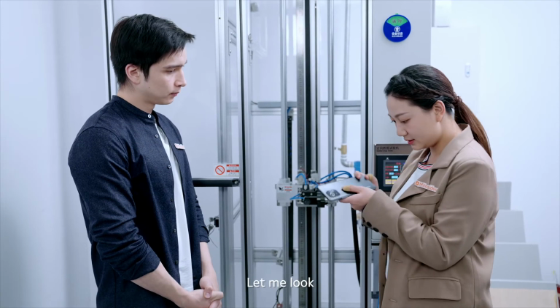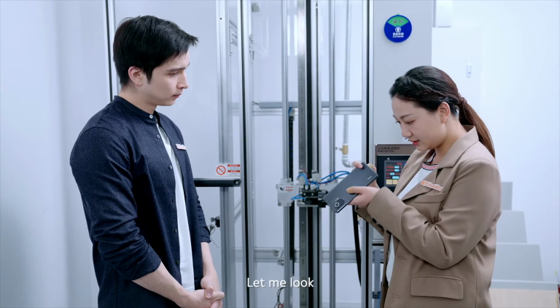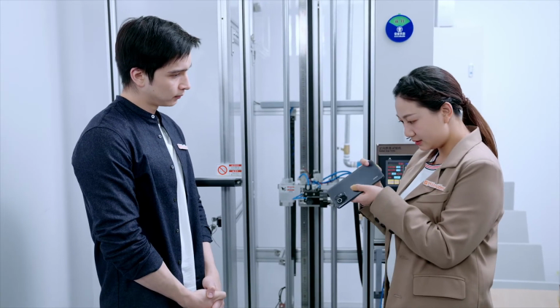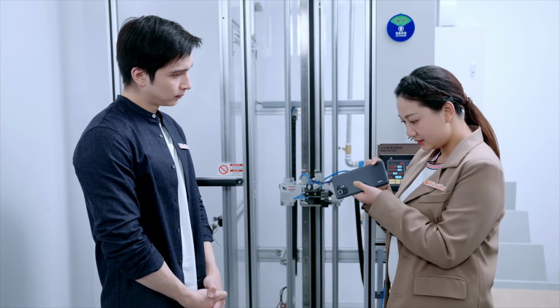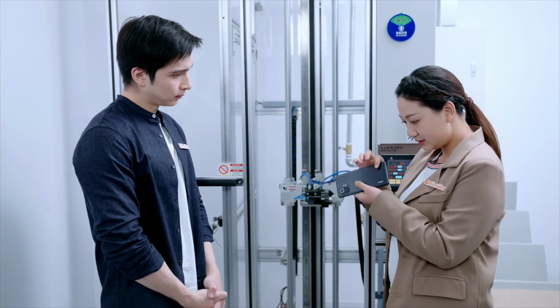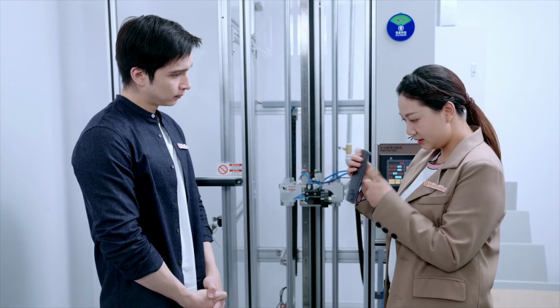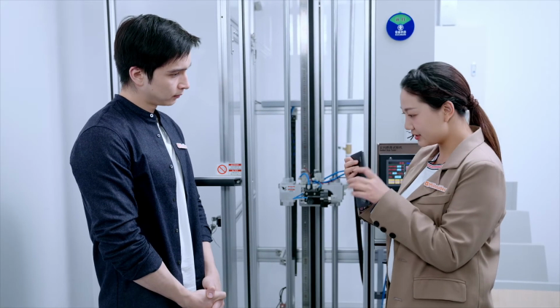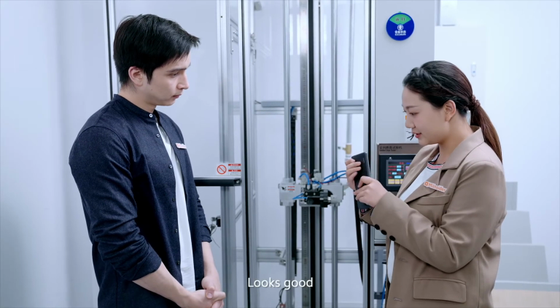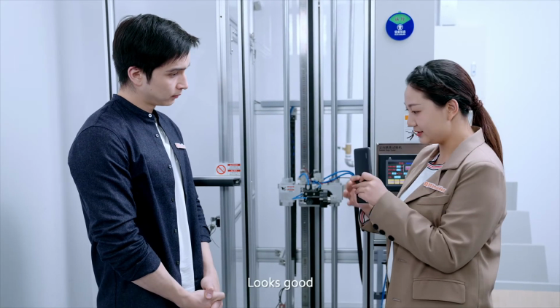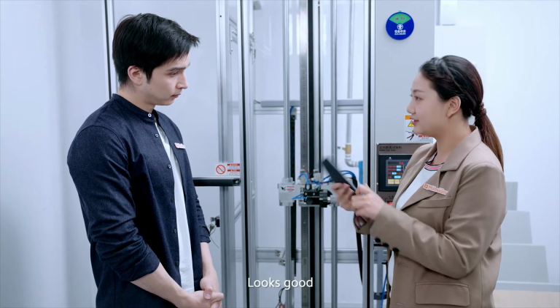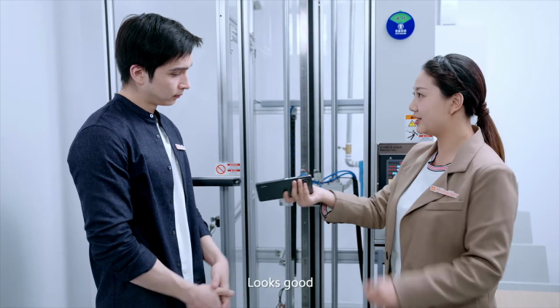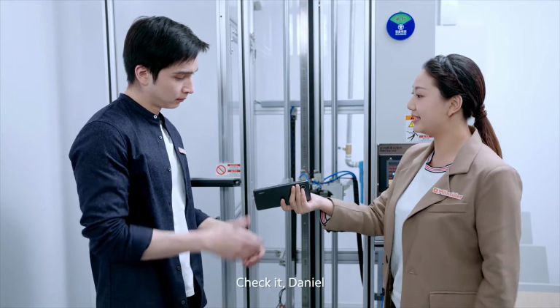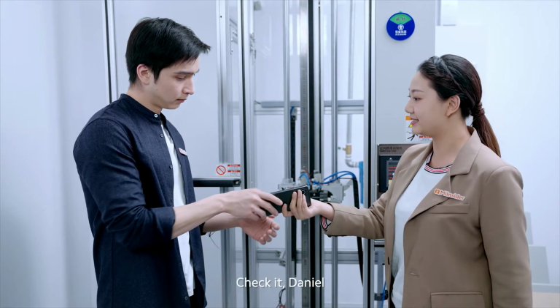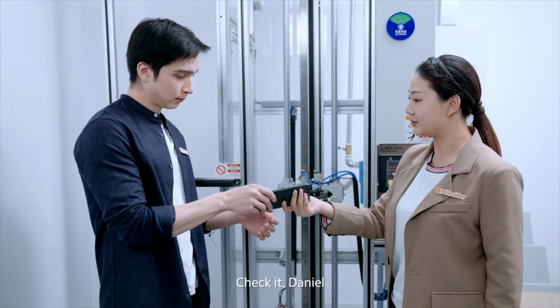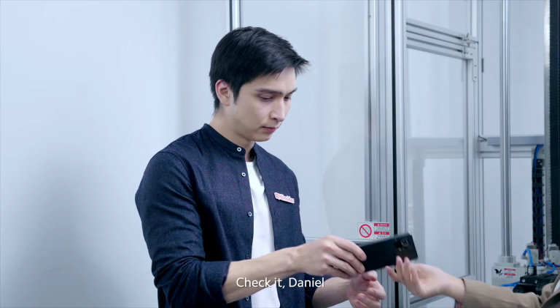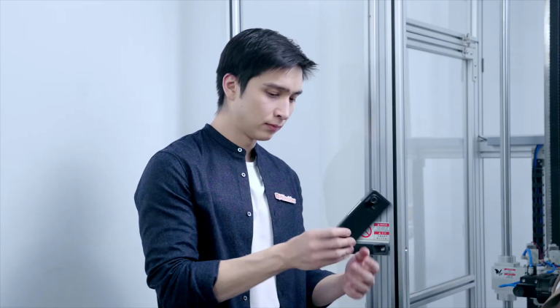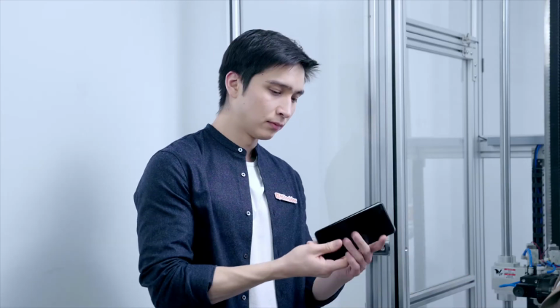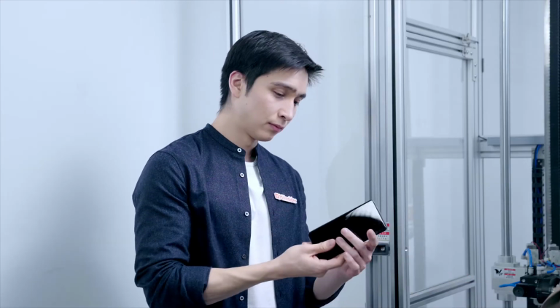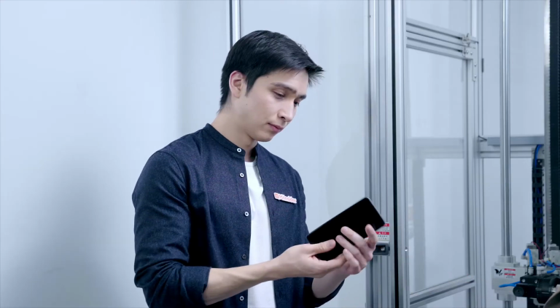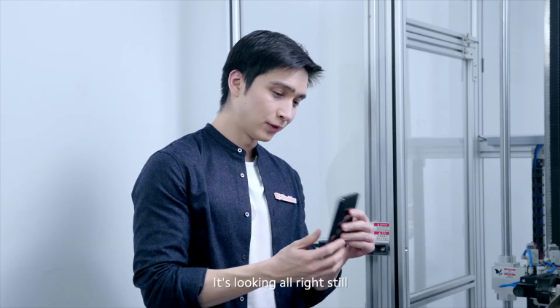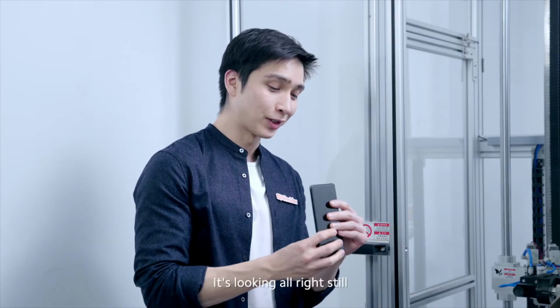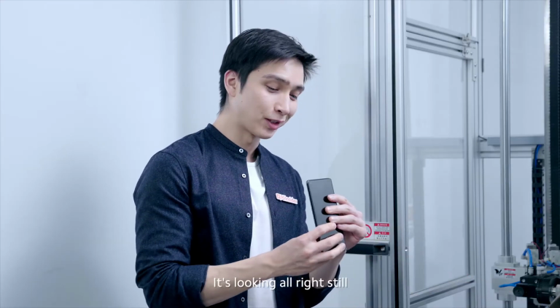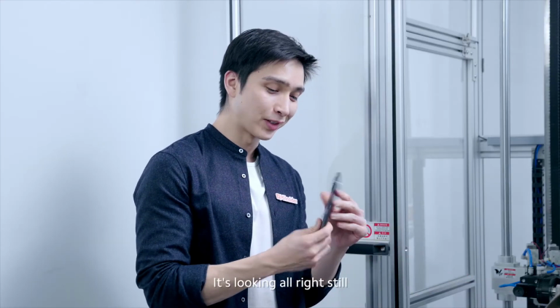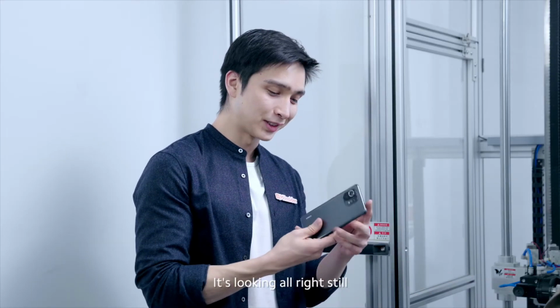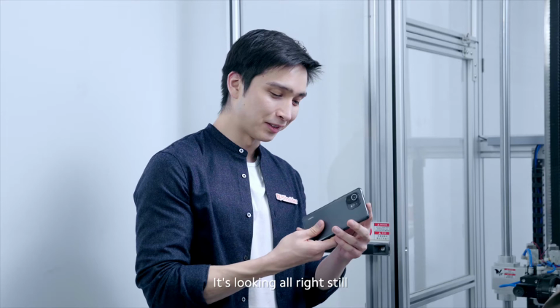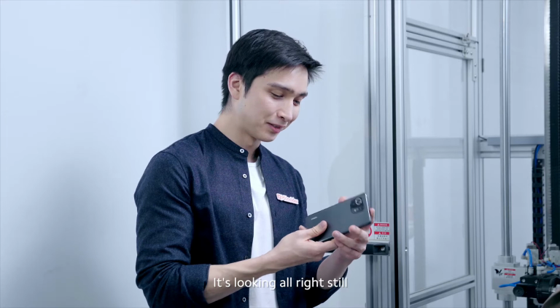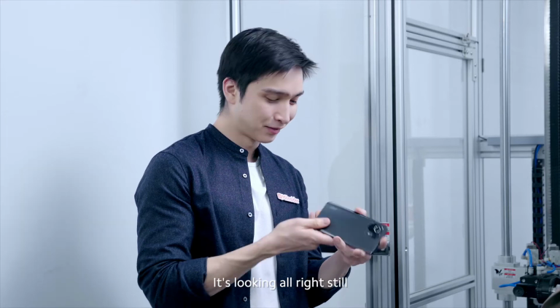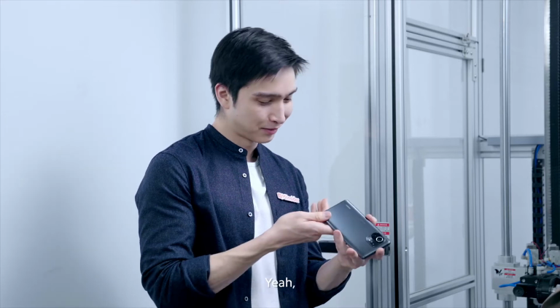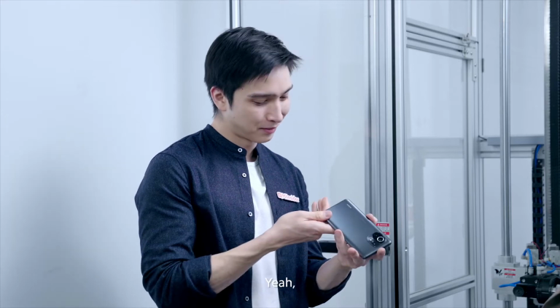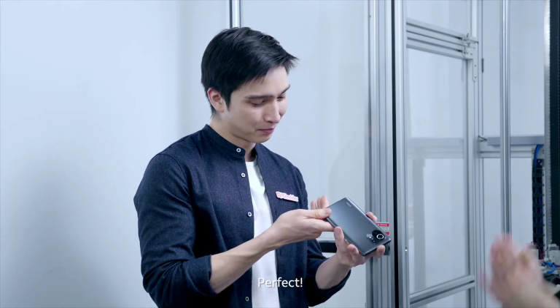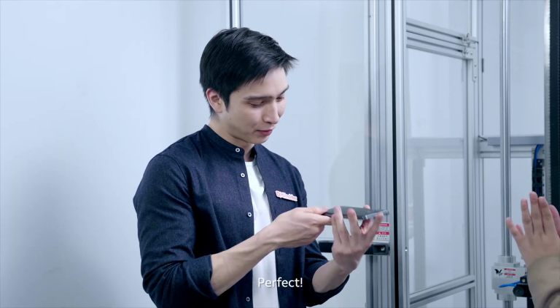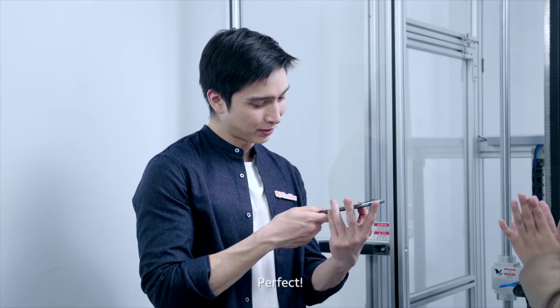Look. Looks good. Check it, Daniel. It's looking alright still. Yeah. Perfect.